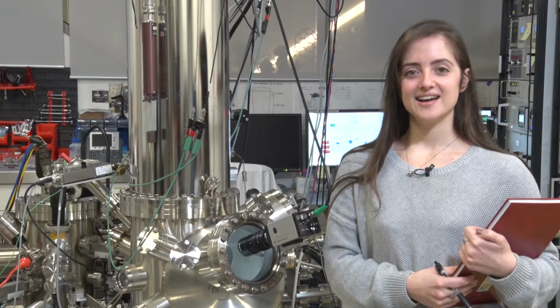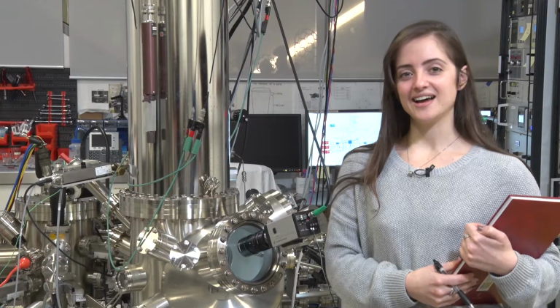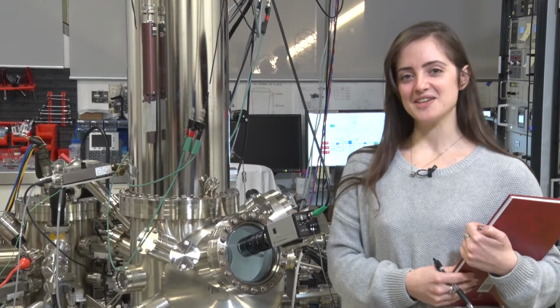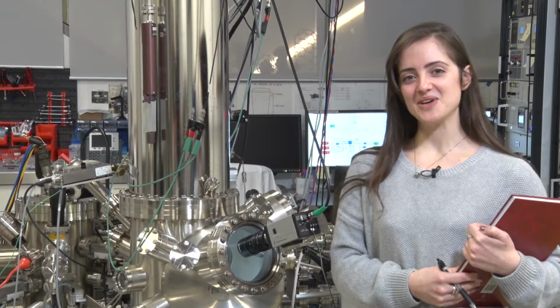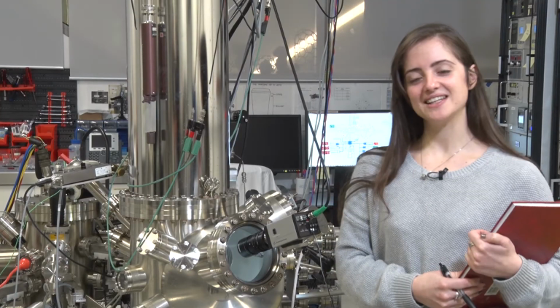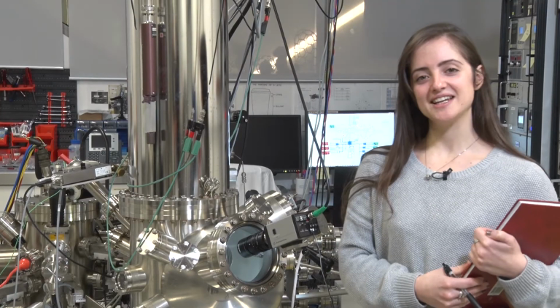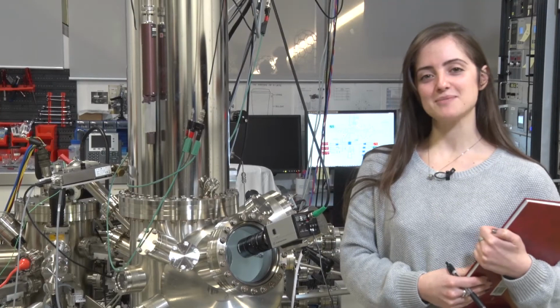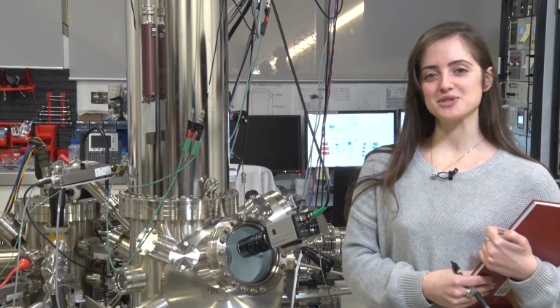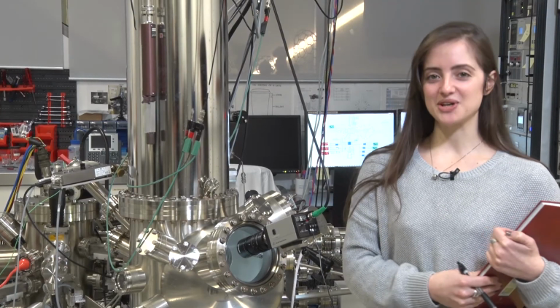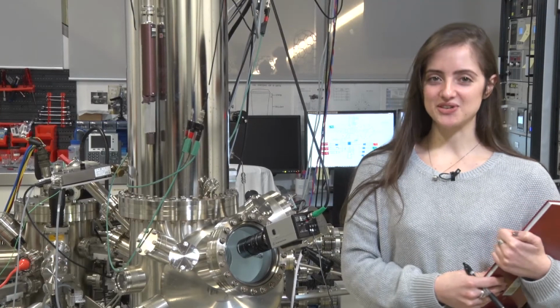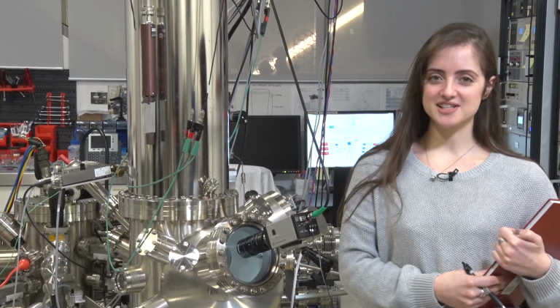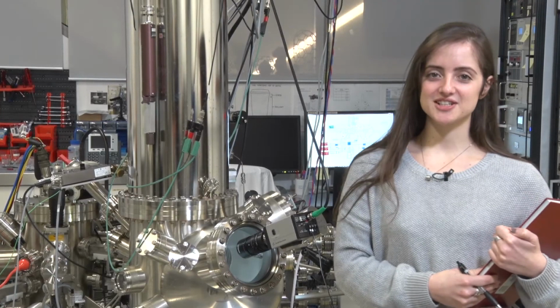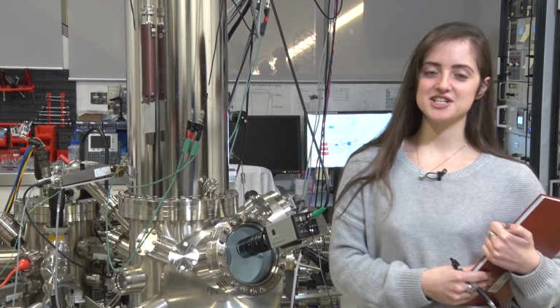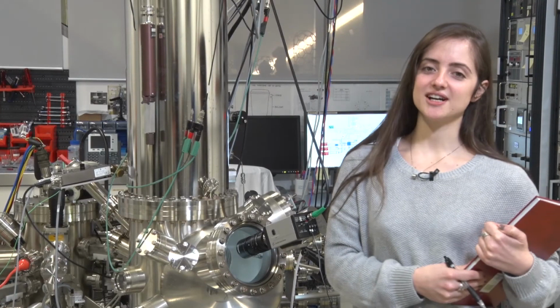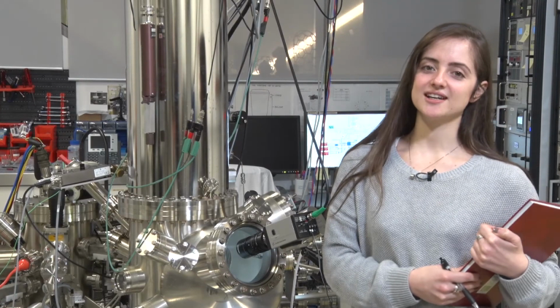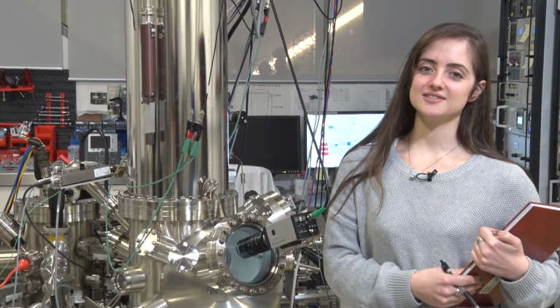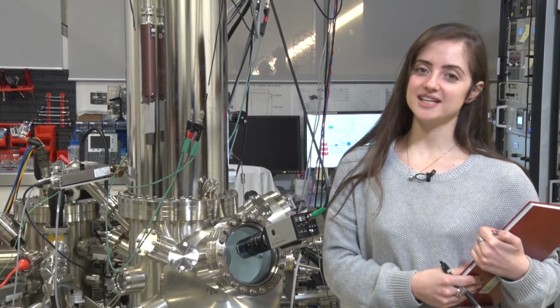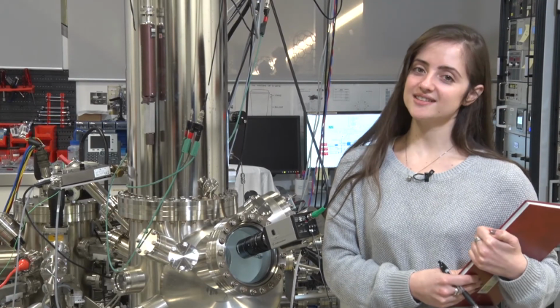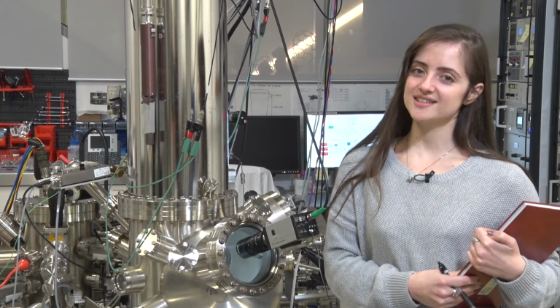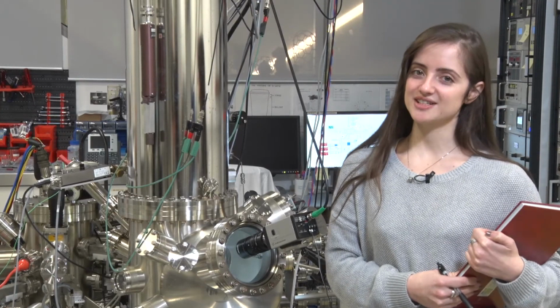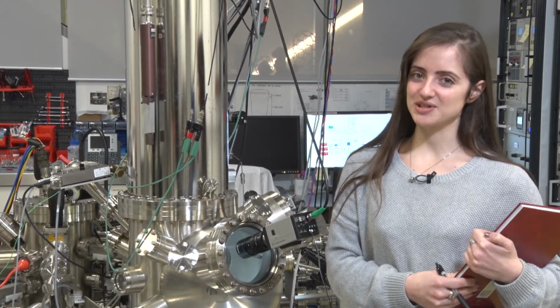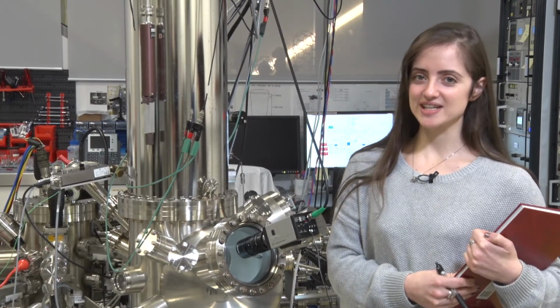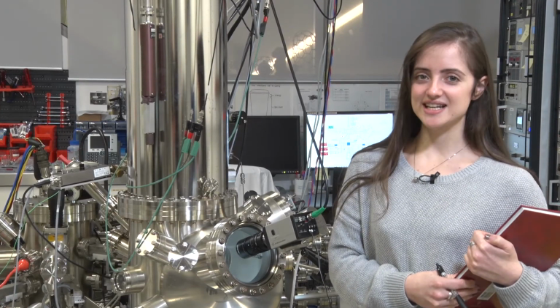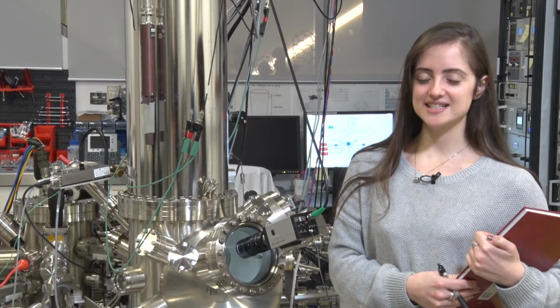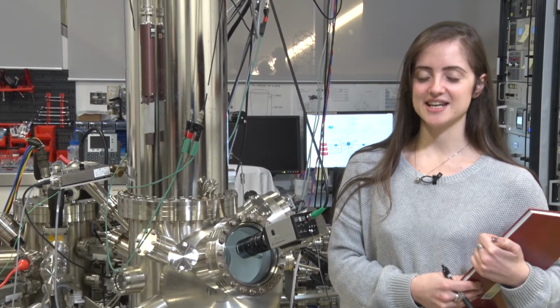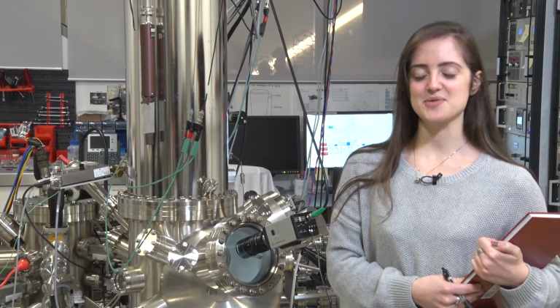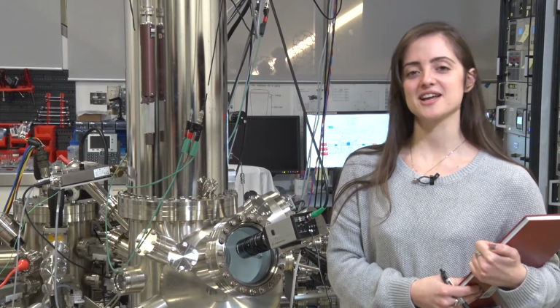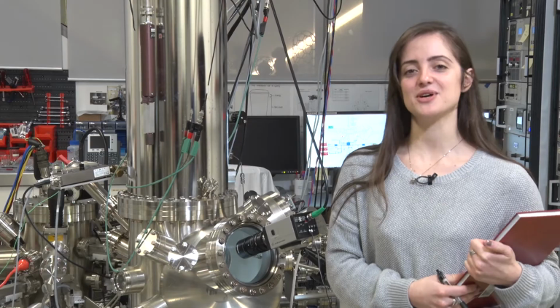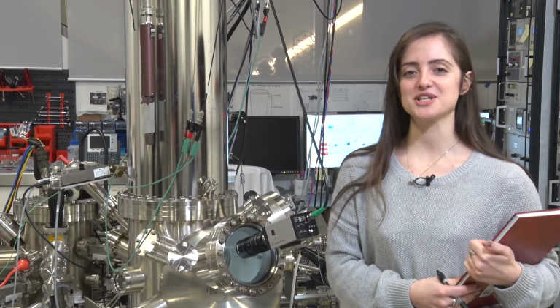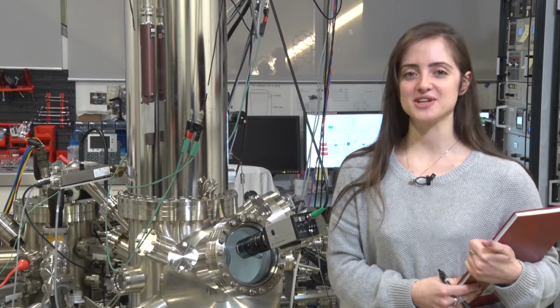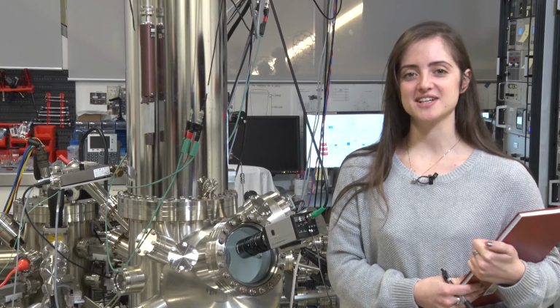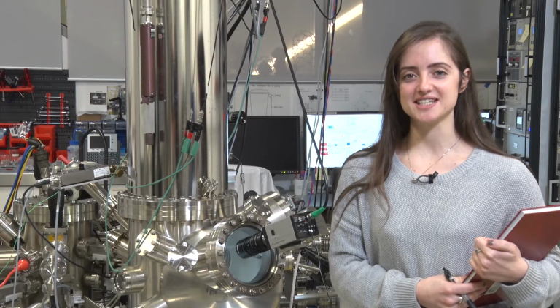I'm Yolanda and I'm a post-doctoral researcher at Fleet, the centre of excellence, and I work at Monash University.